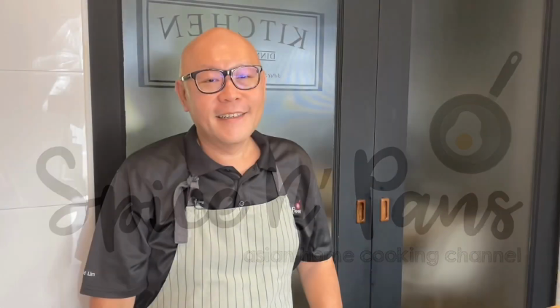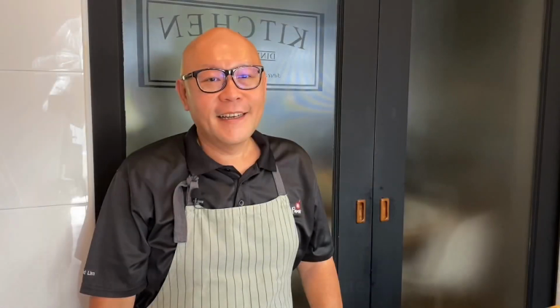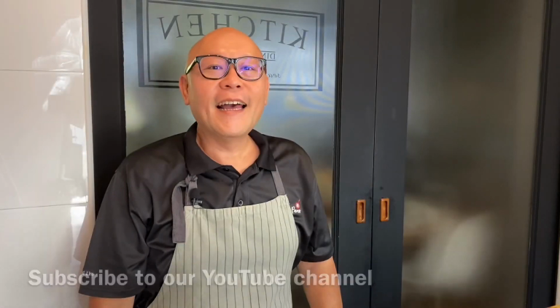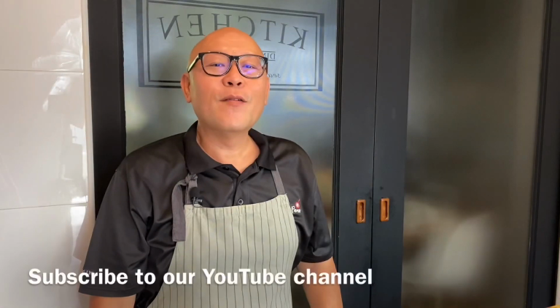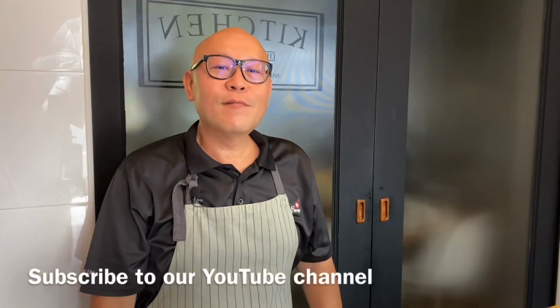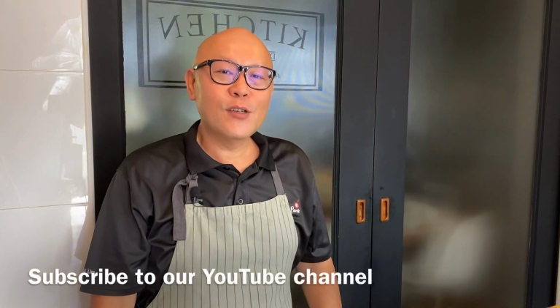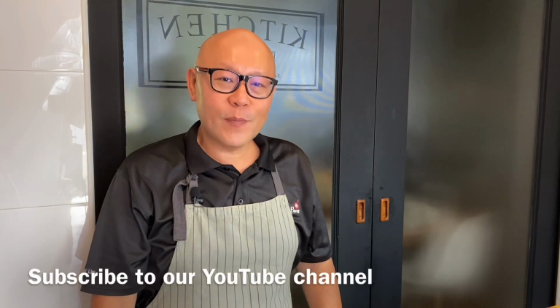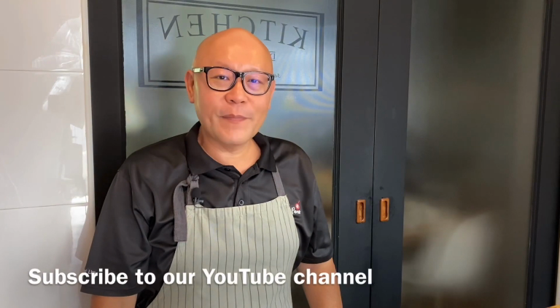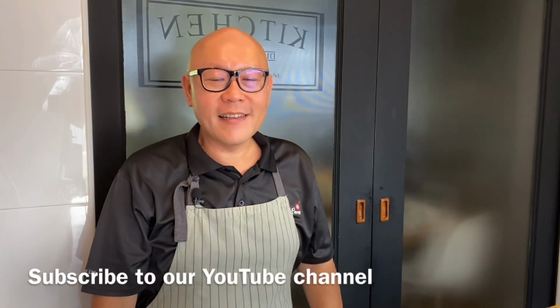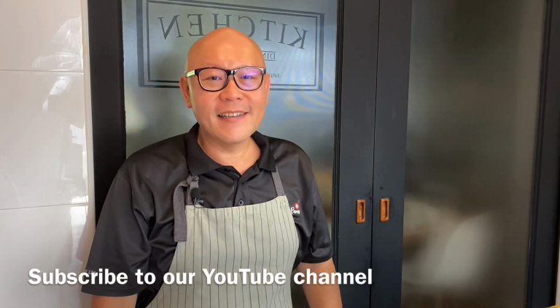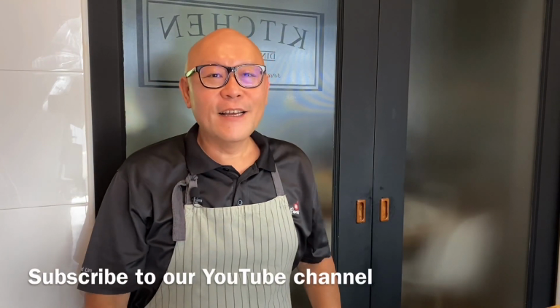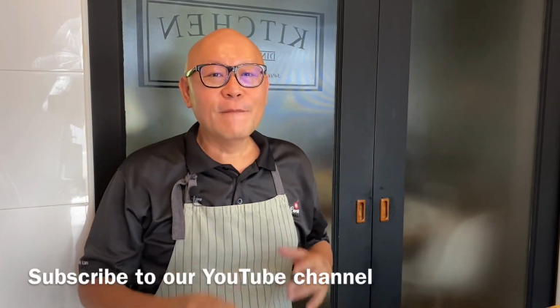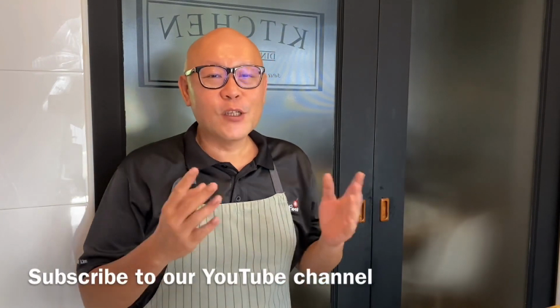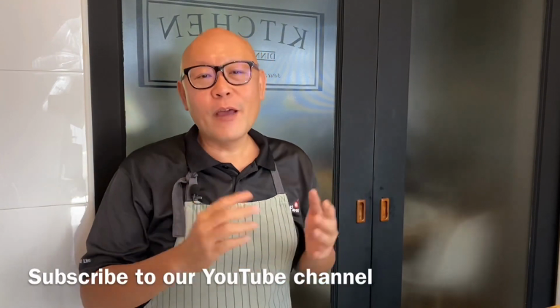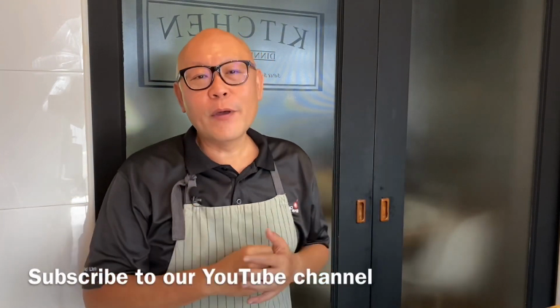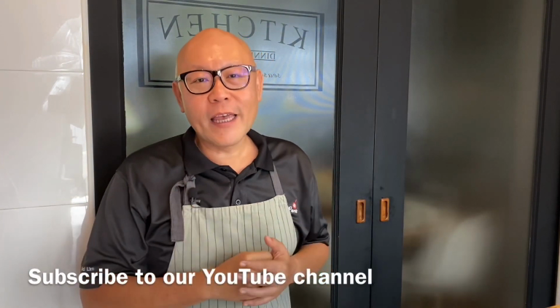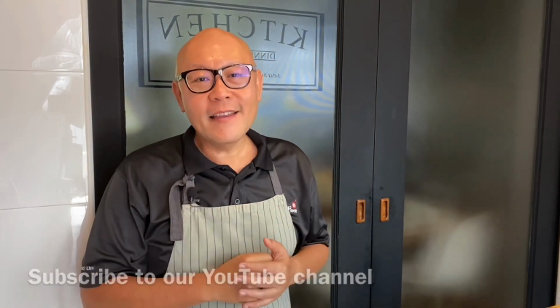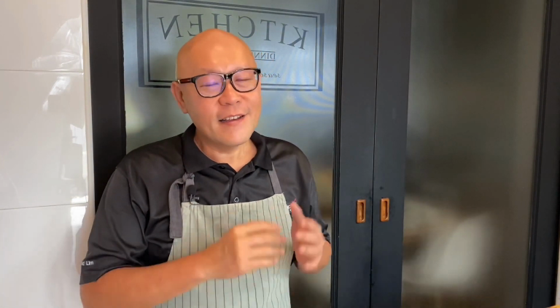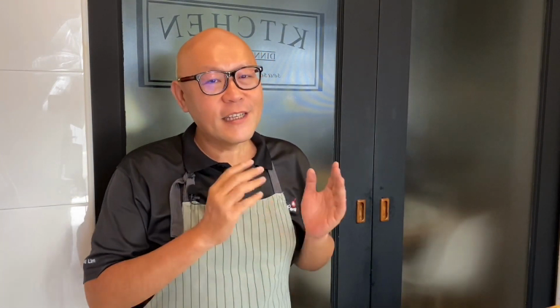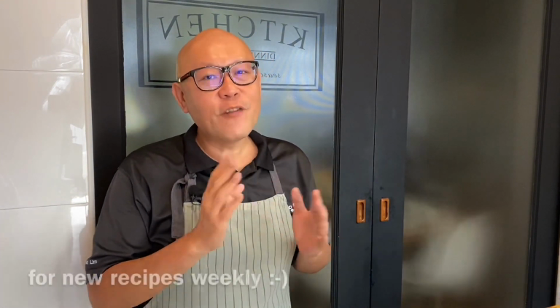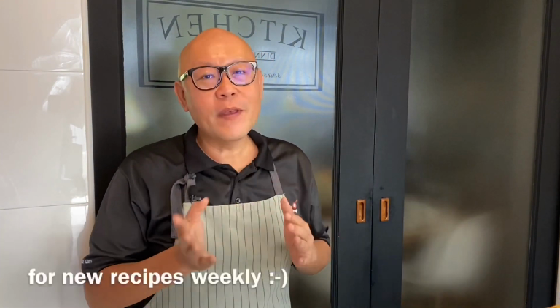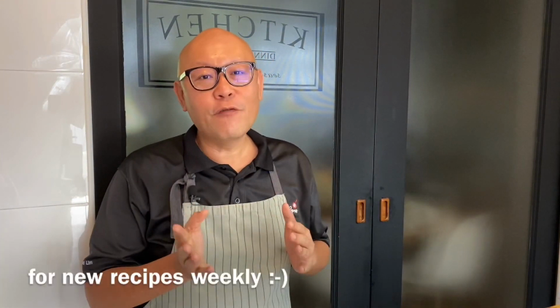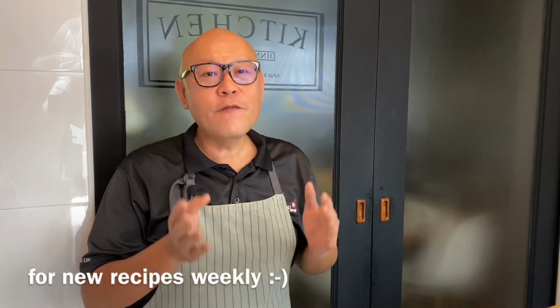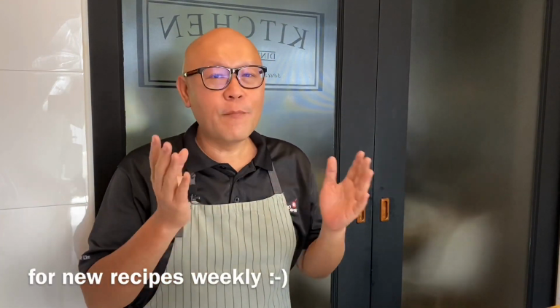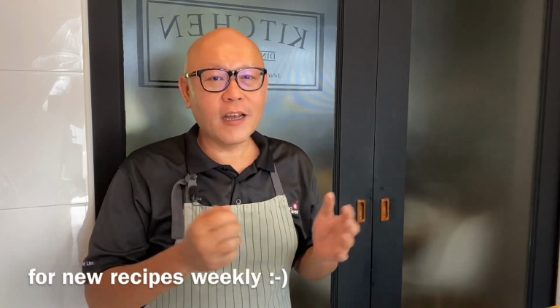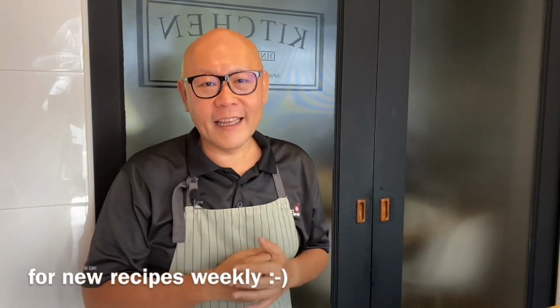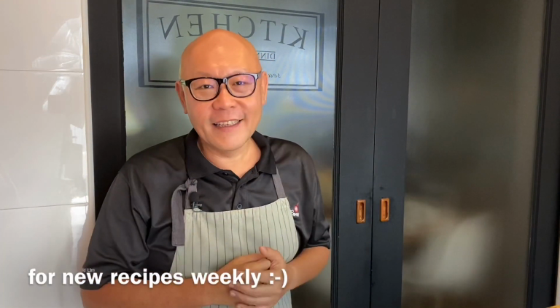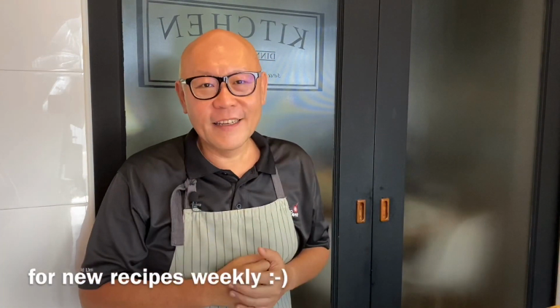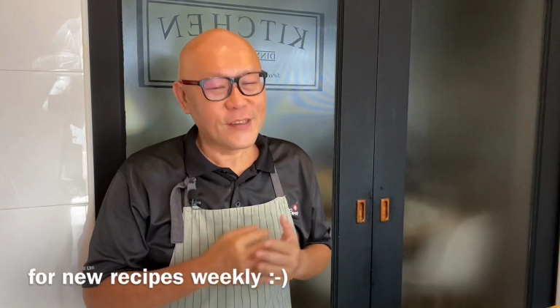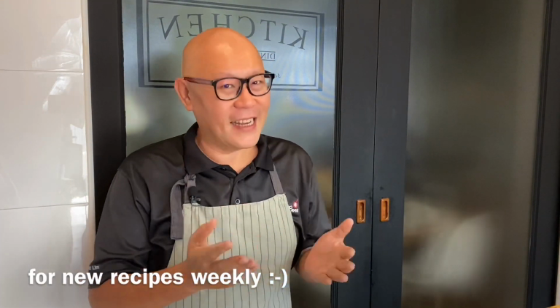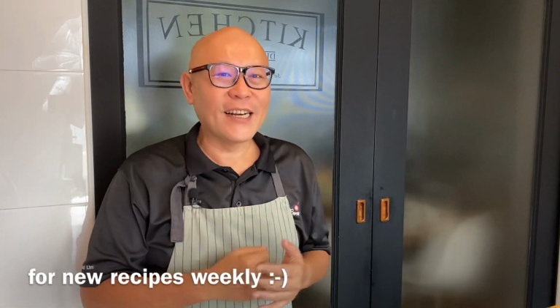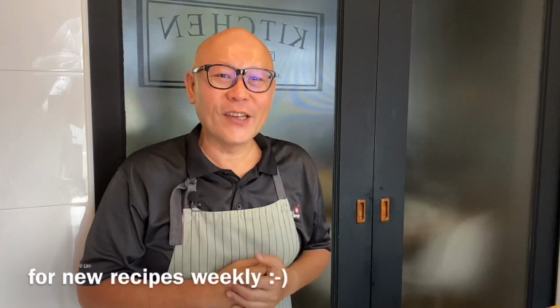Hi and welcome to Spice and Pans. Today we'll be cooking stir-fried beef with broccoli, so let's start cooking.